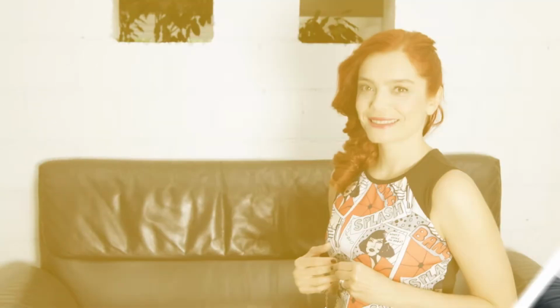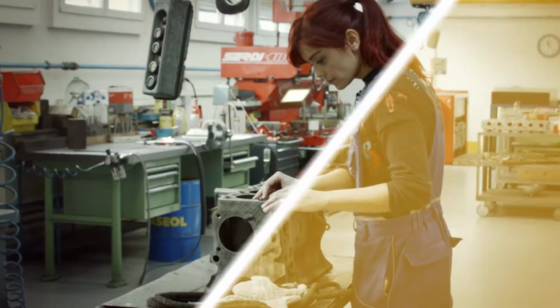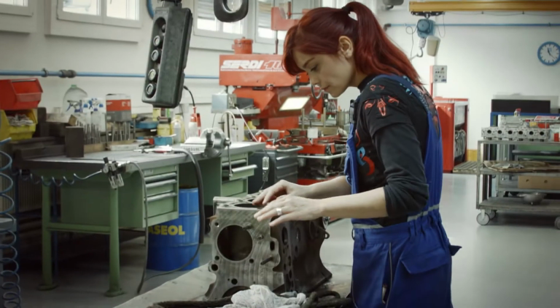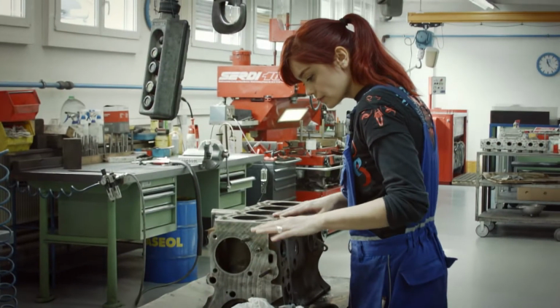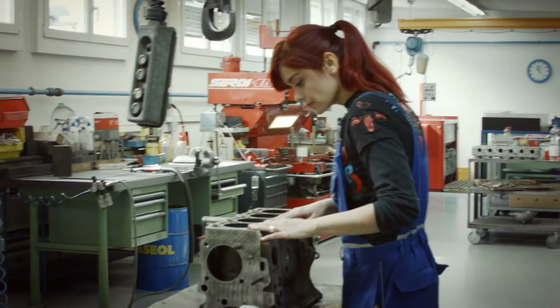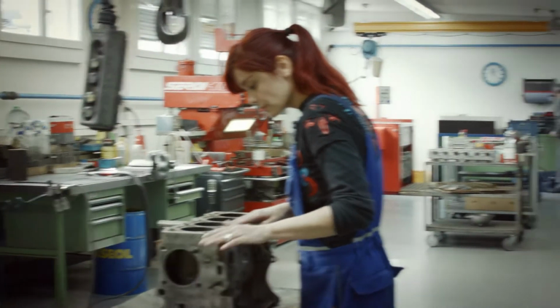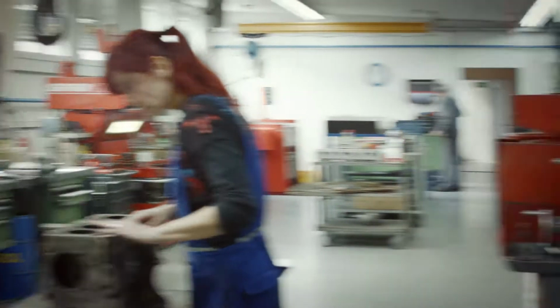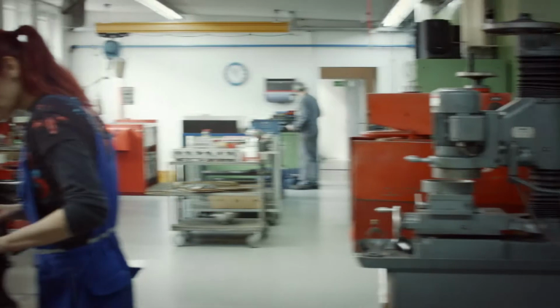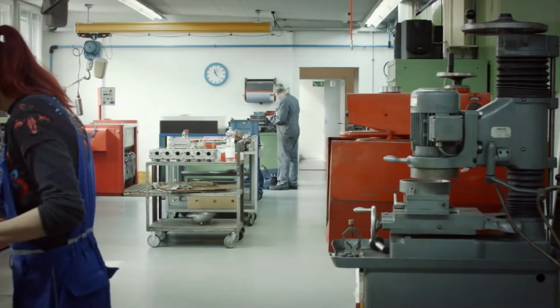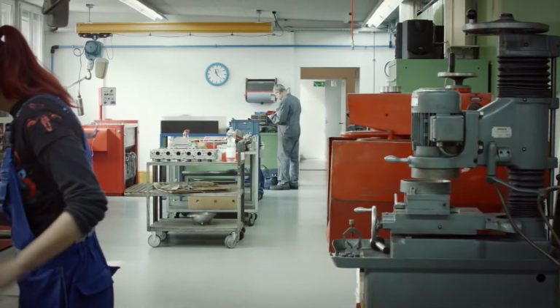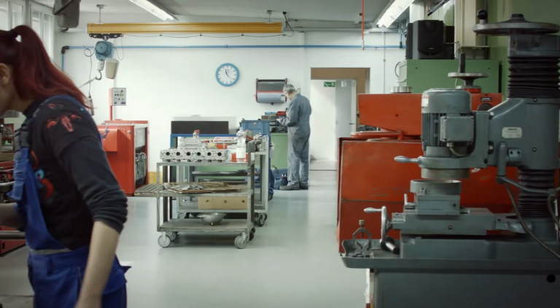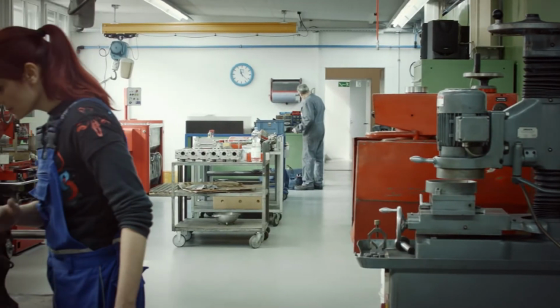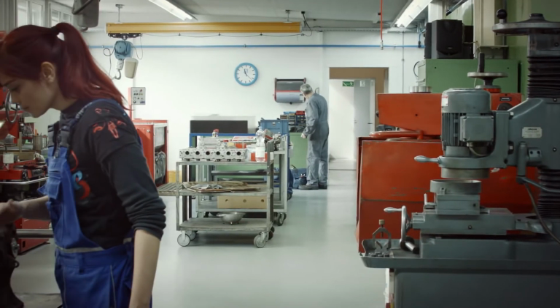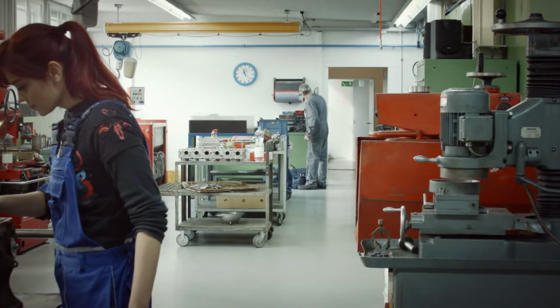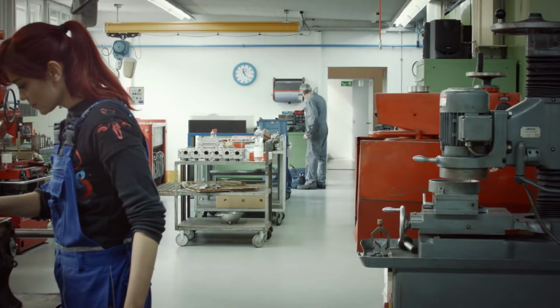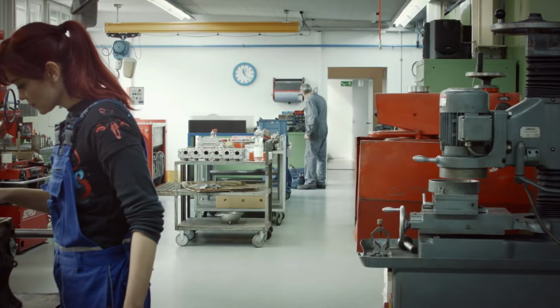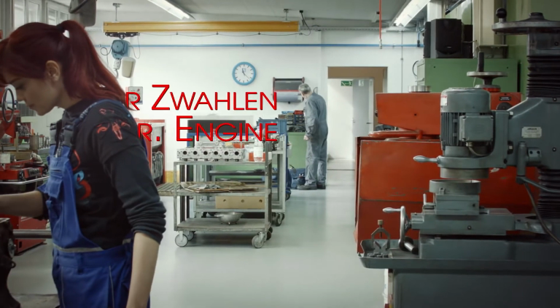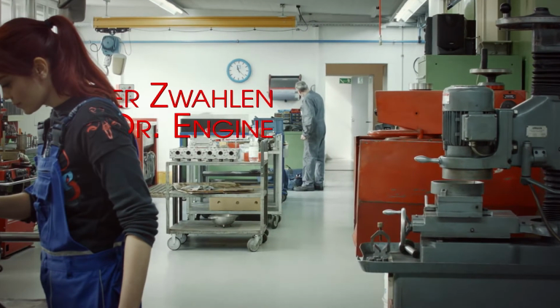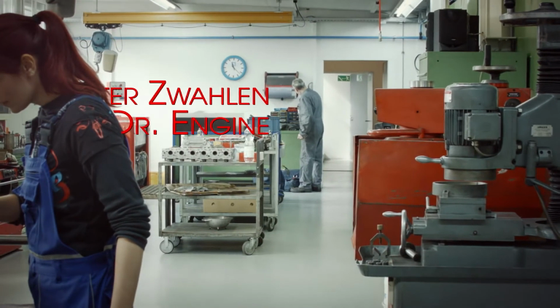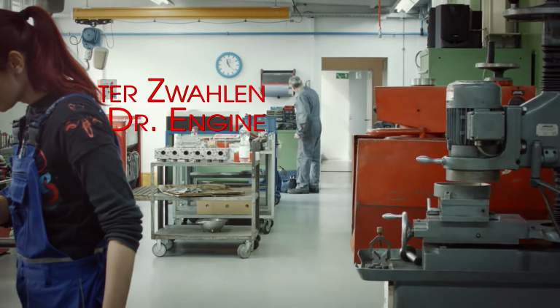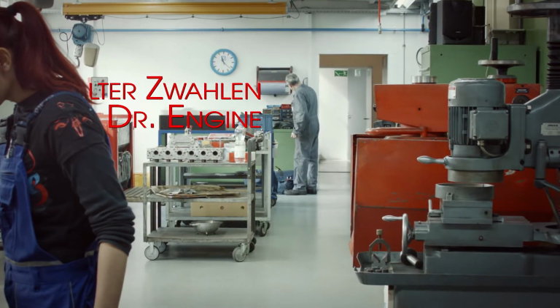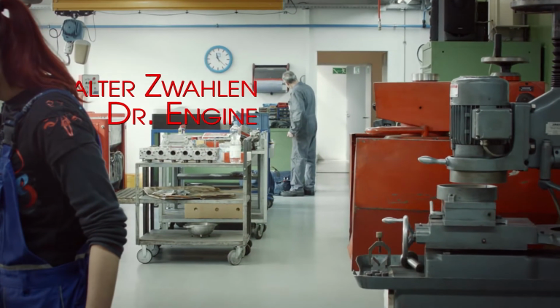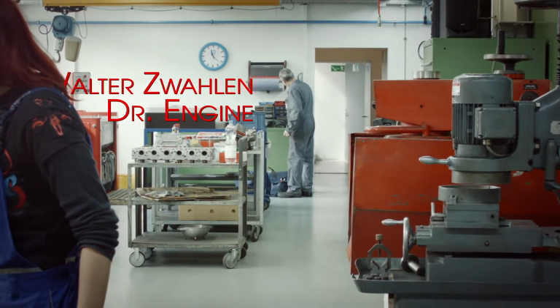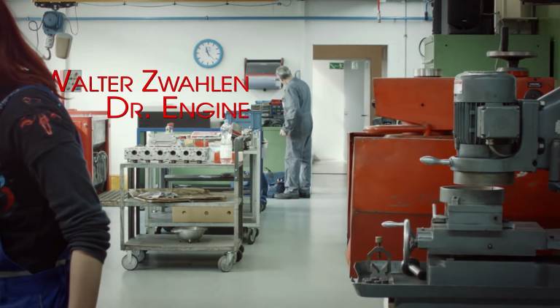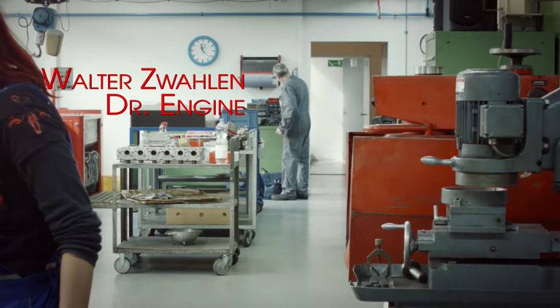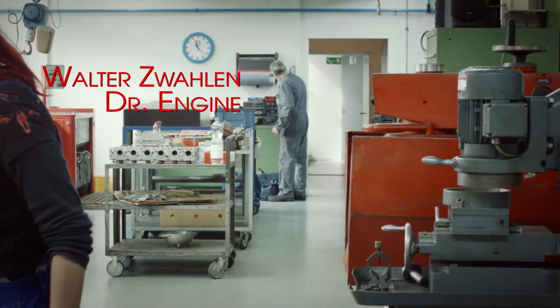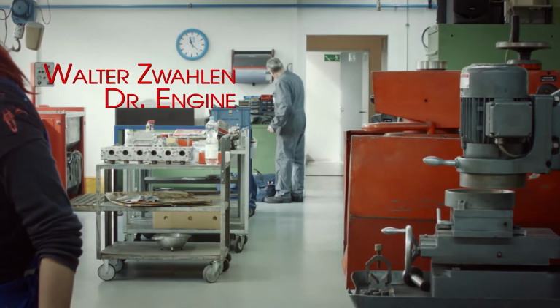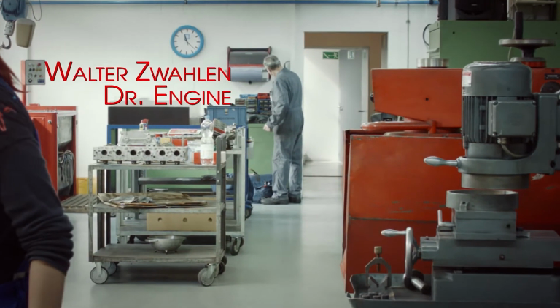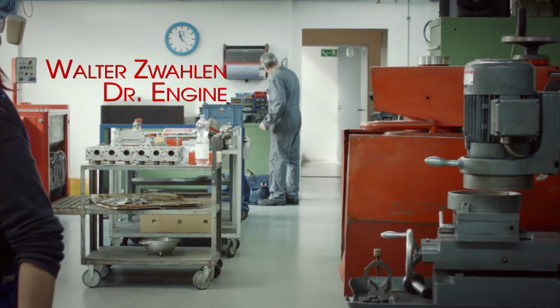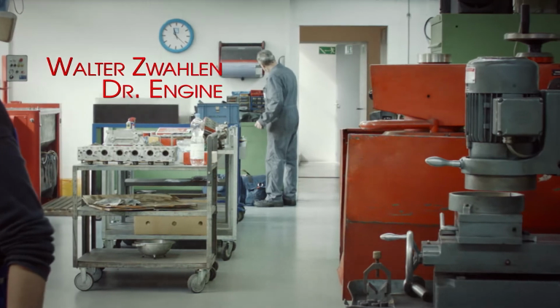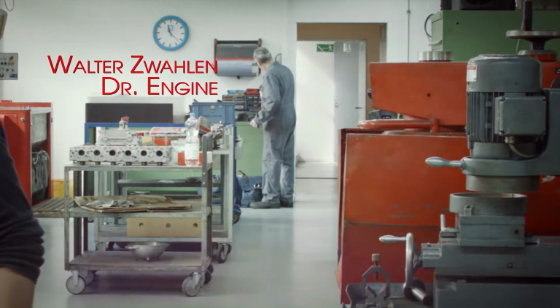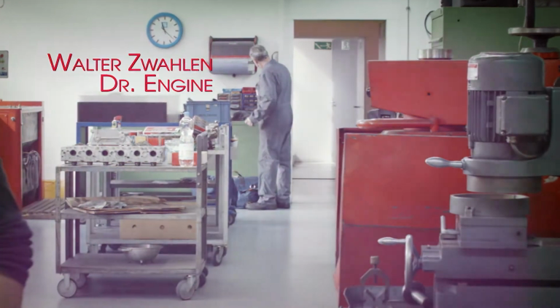The engine block is clean but there is still a lot of work to do. It's time to visit Walter — Dr. Engine Walter.